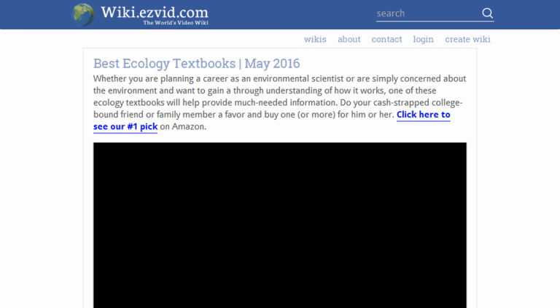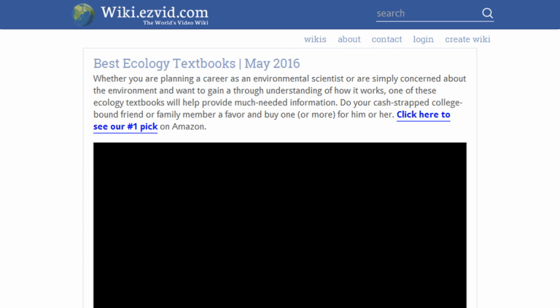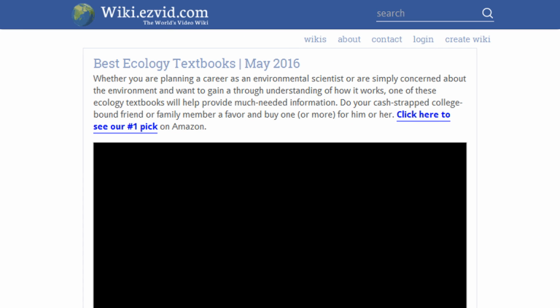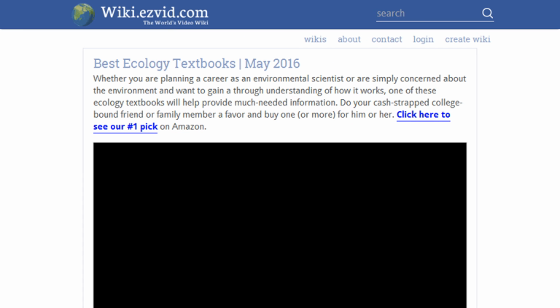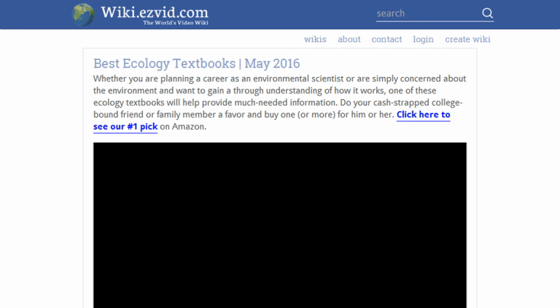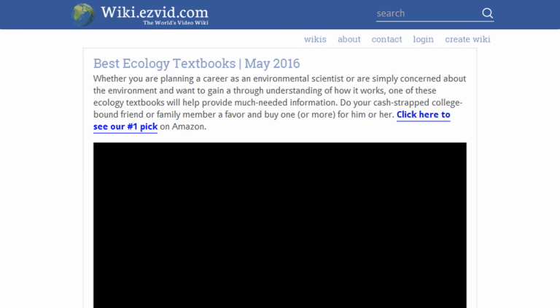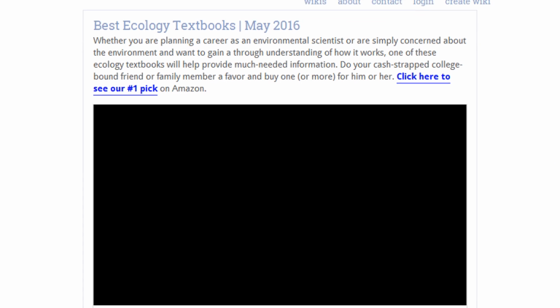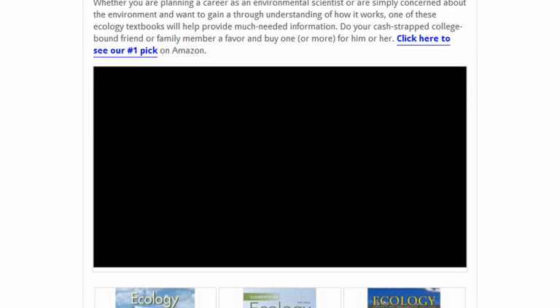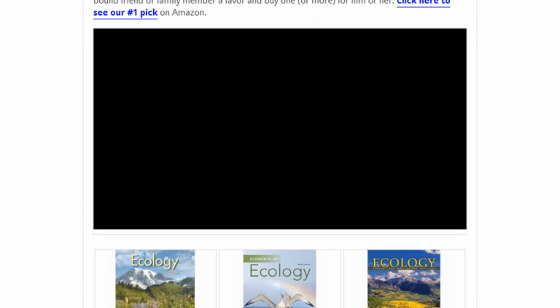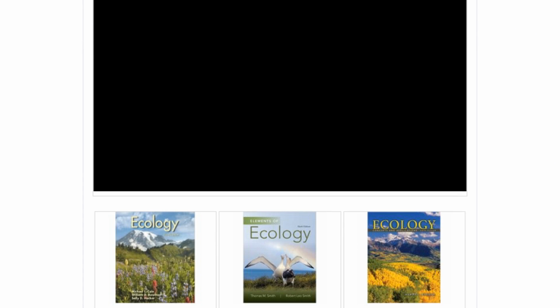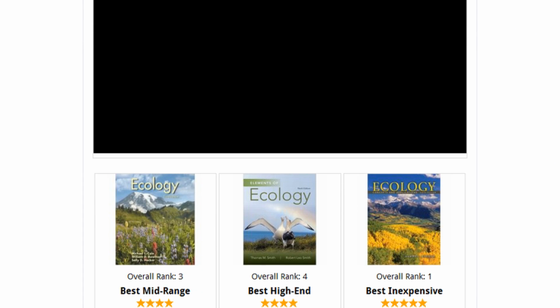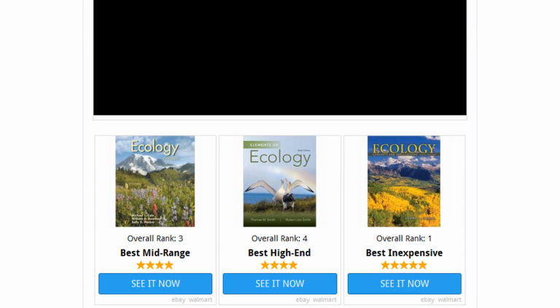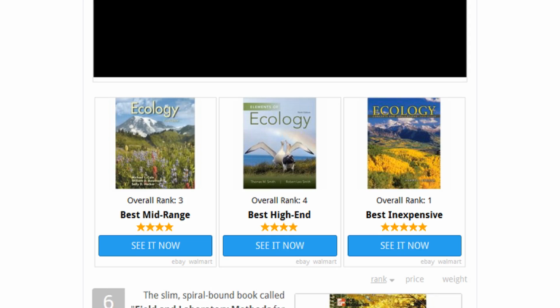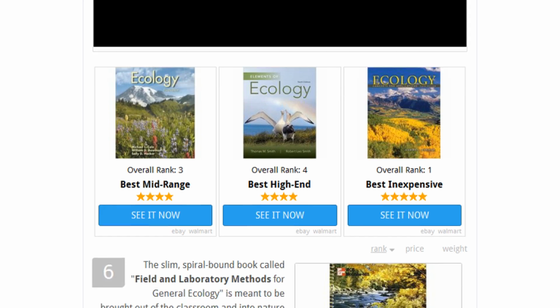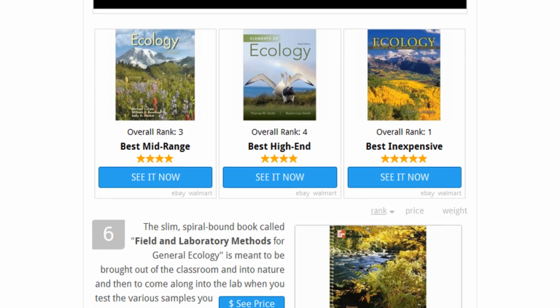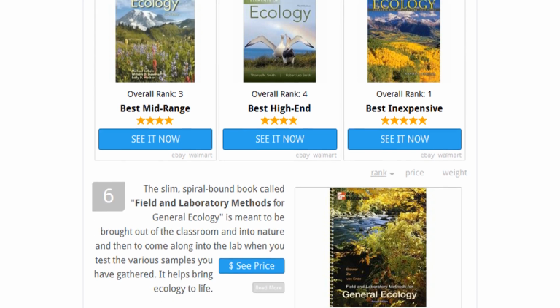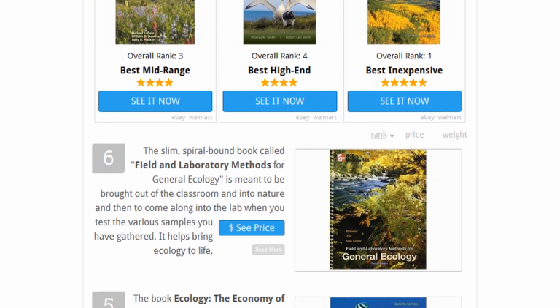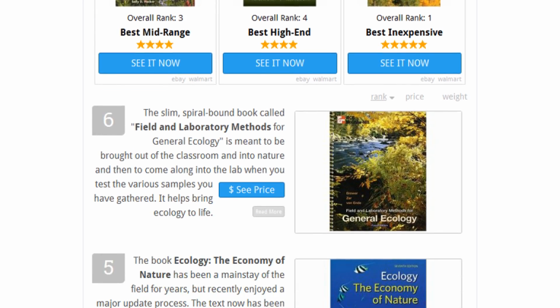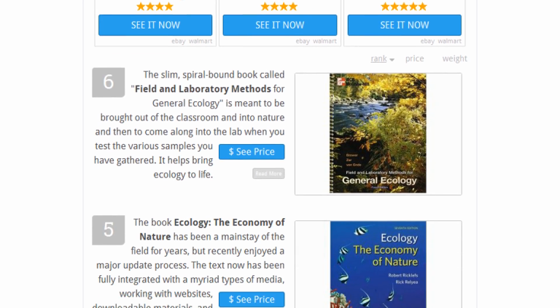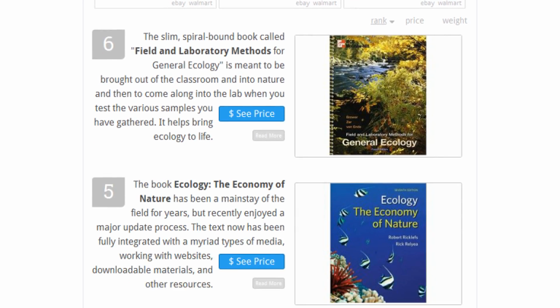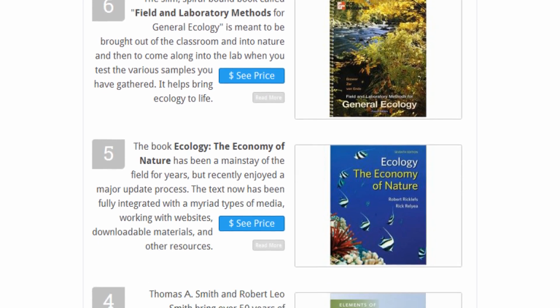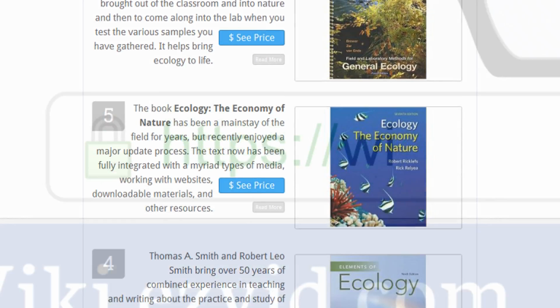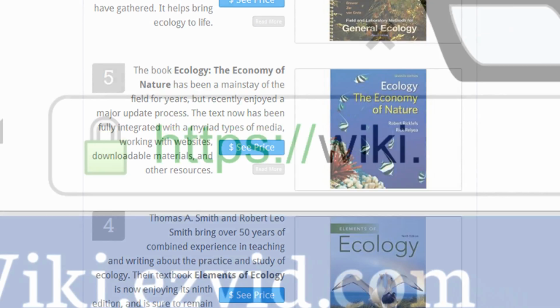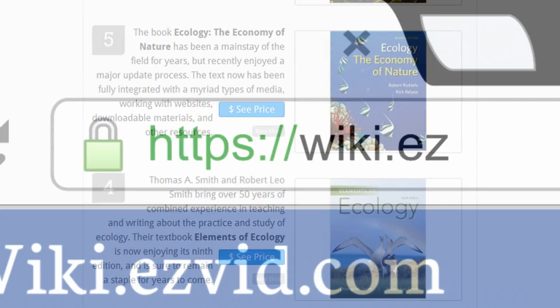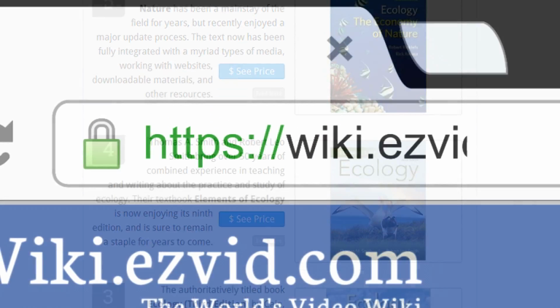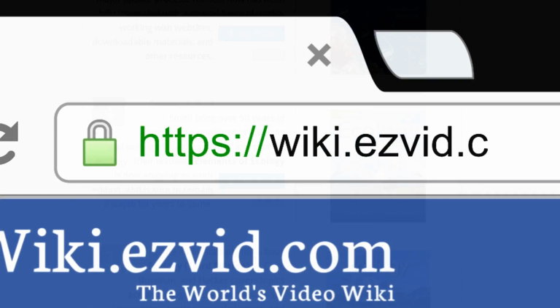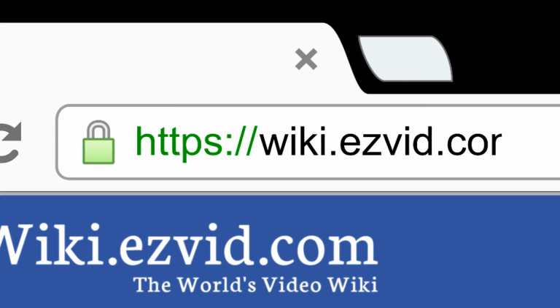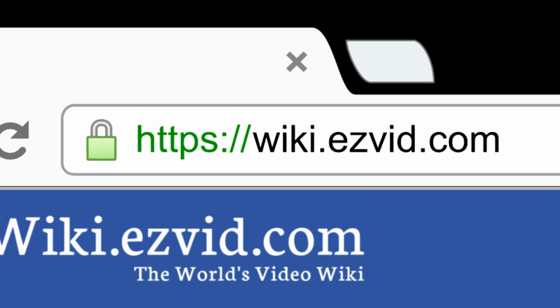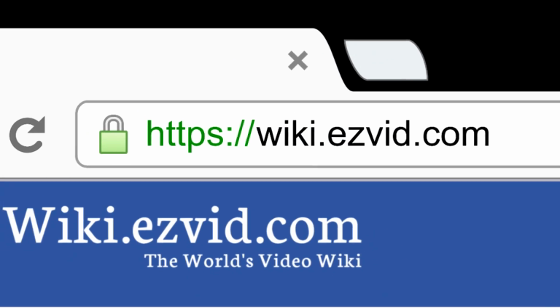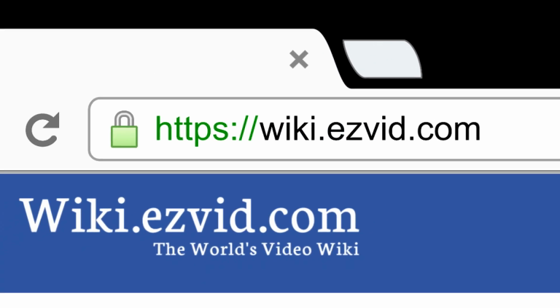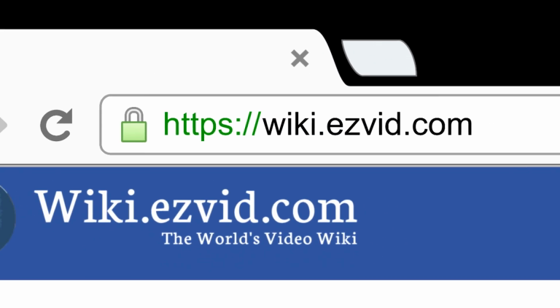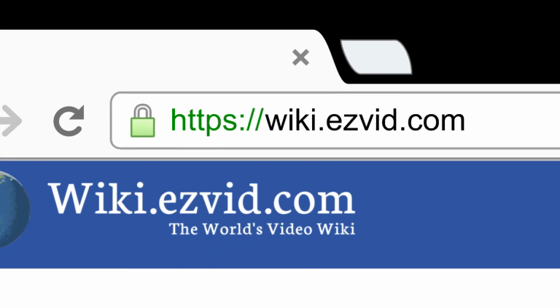To see all this stuff, go to wiki.easyvid.com and search for Ecology Textbooks, or click beneath this video.